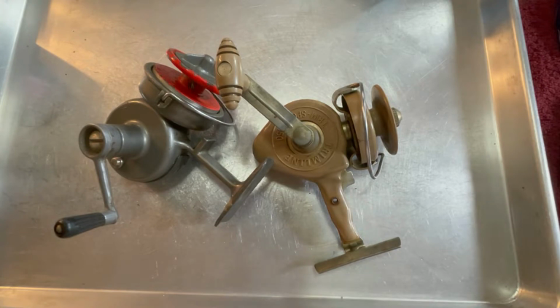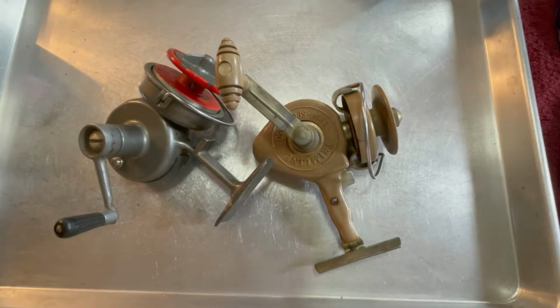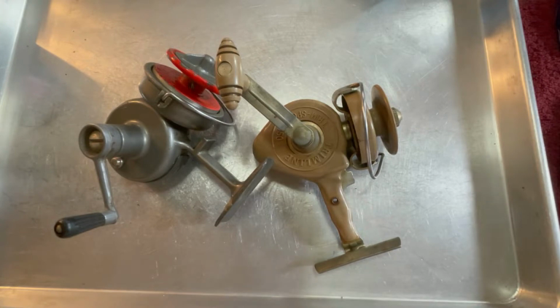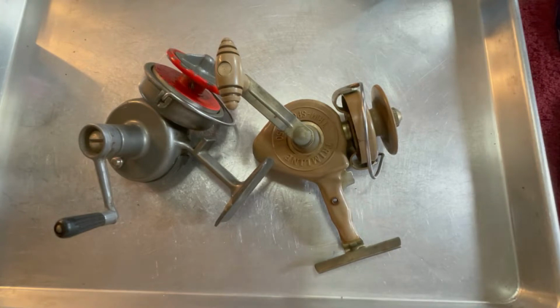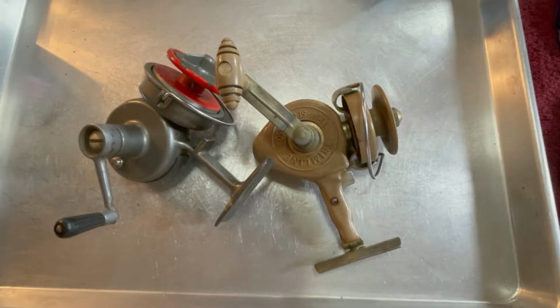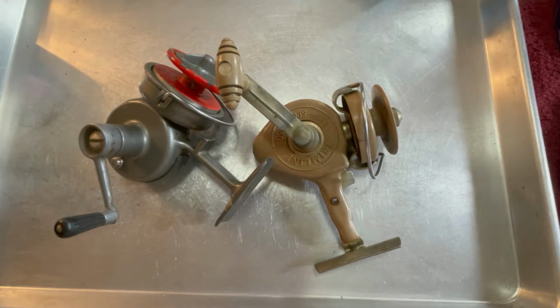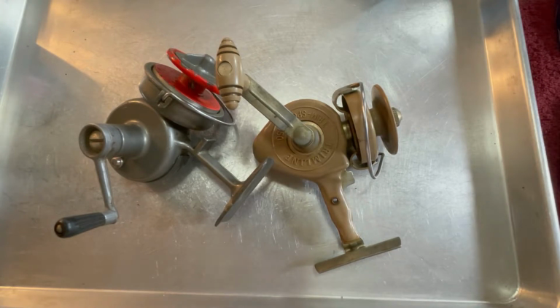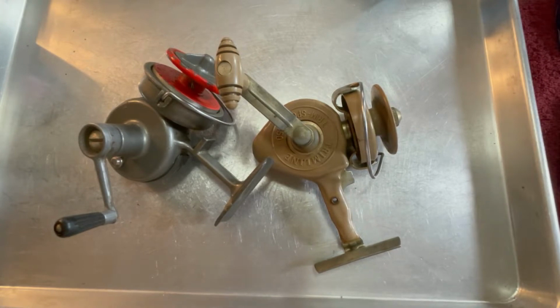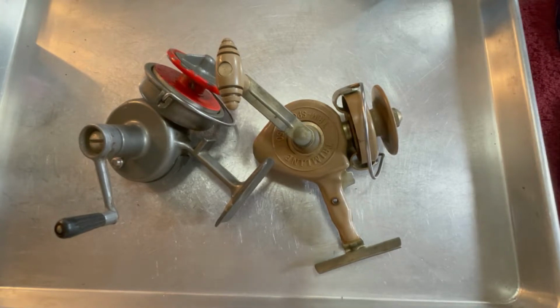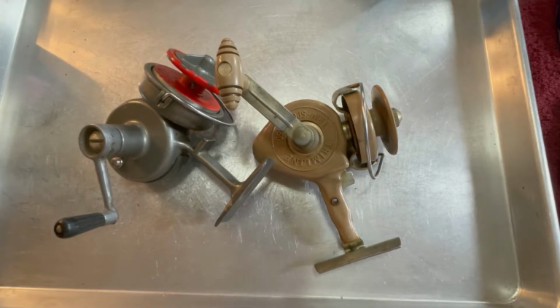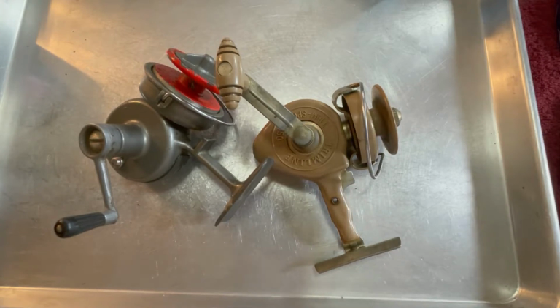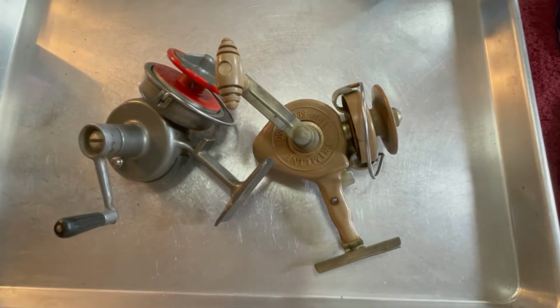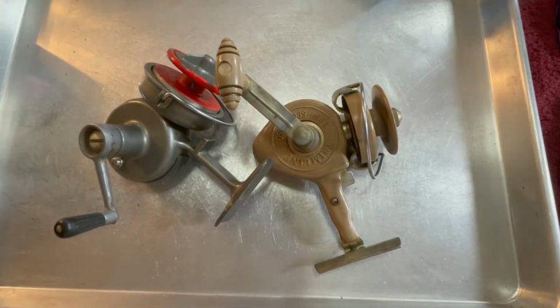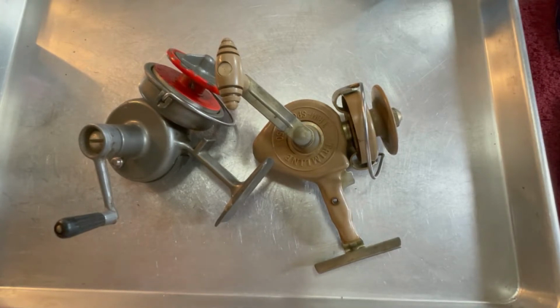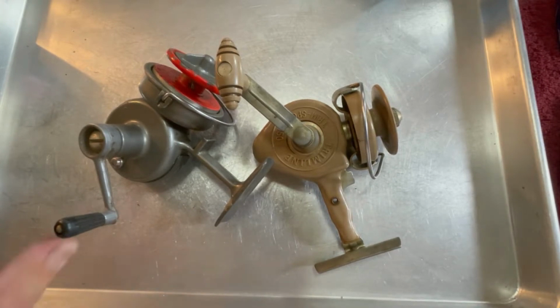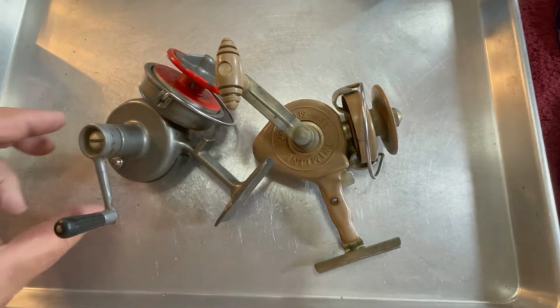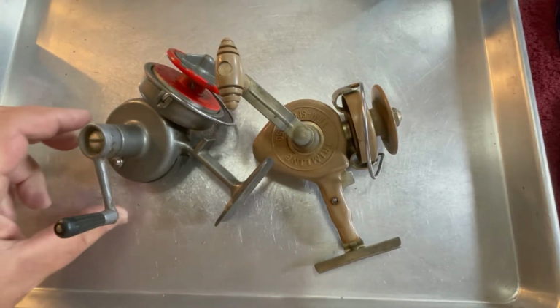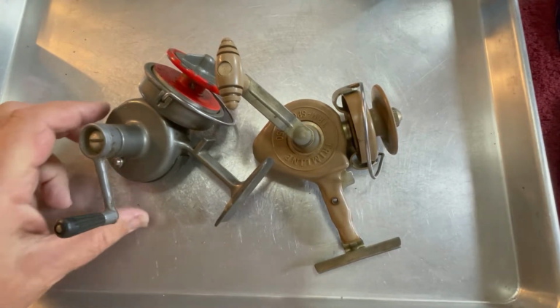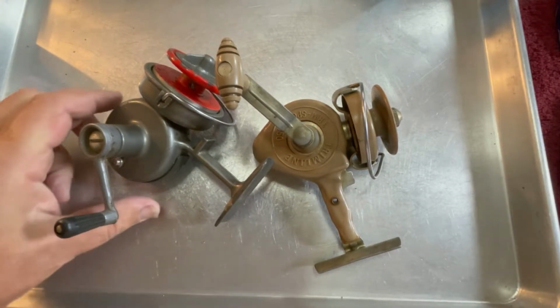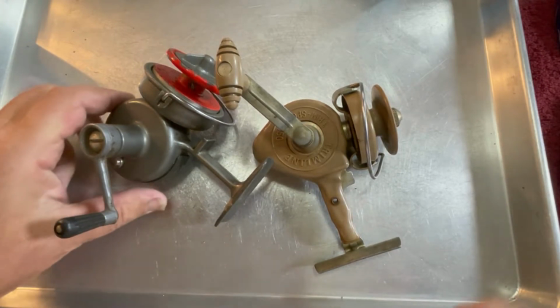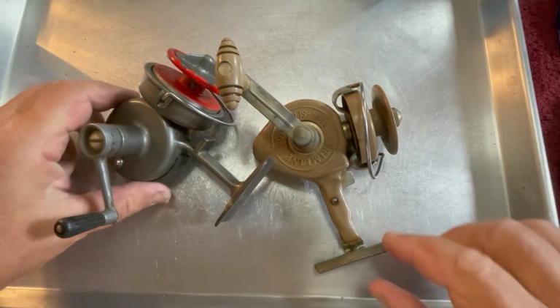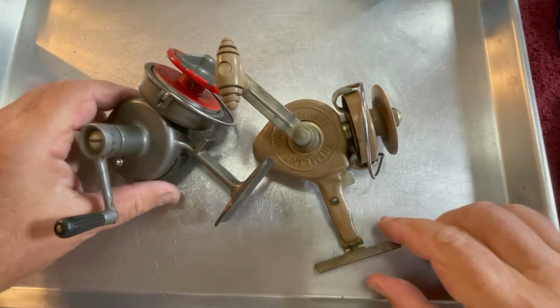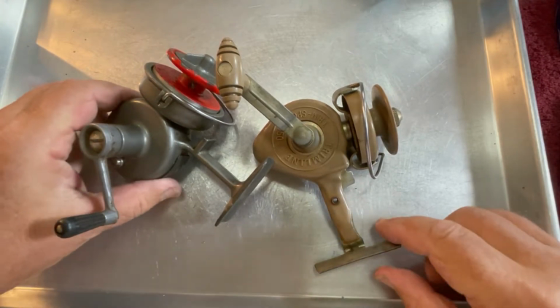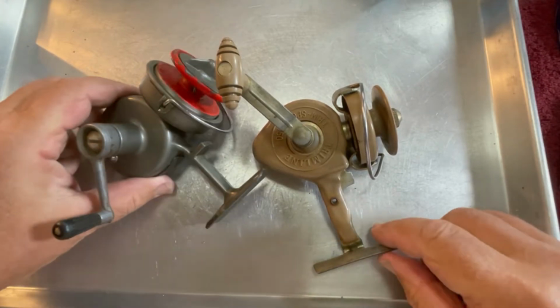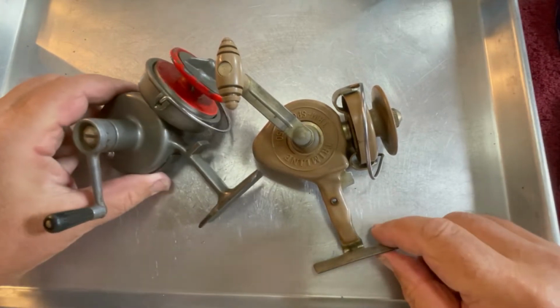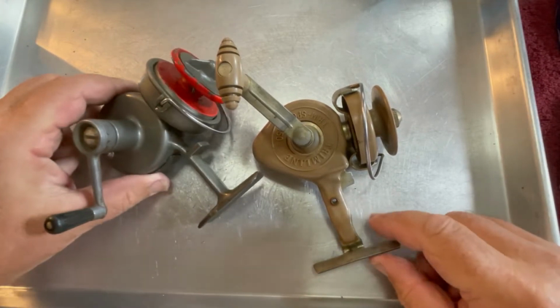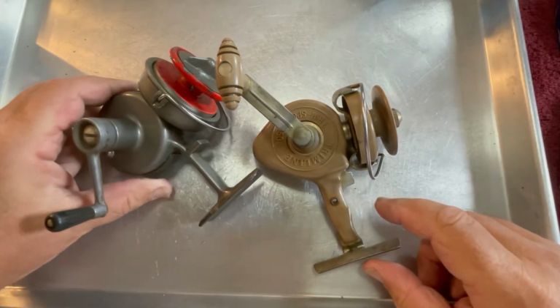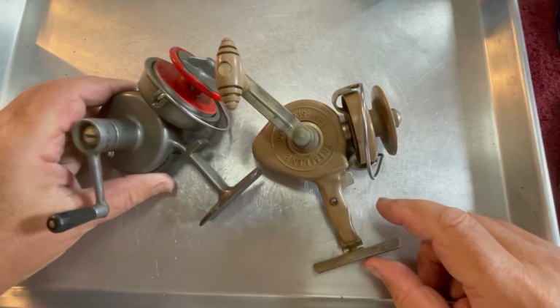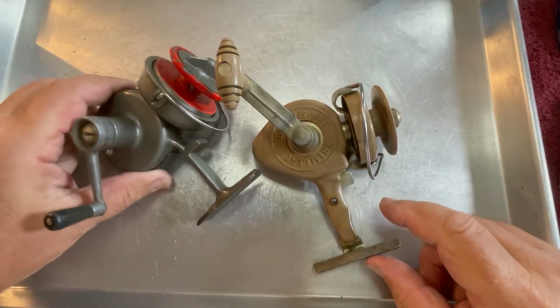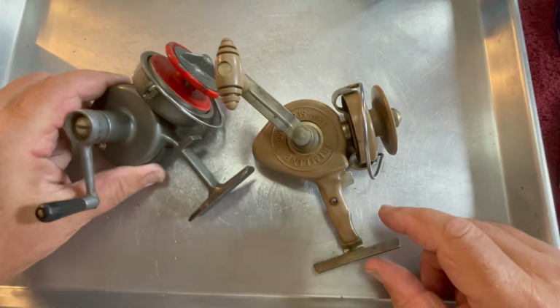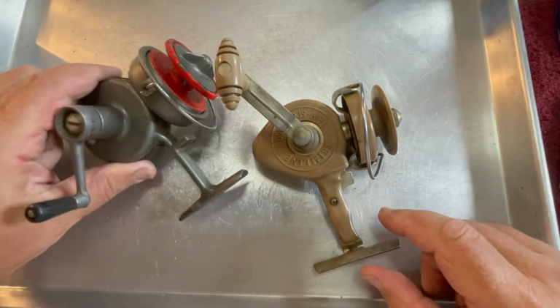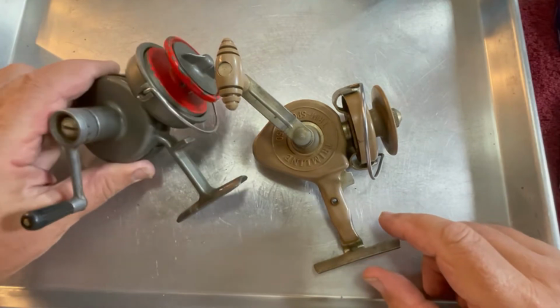Hello, I'm Rick Stivers. I'd like to welcome you to Young Martin's Reels. Today we're going to be working on these two trim line reels.